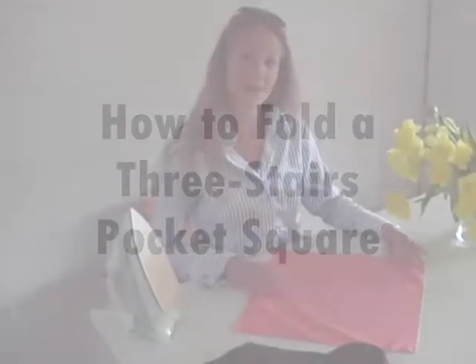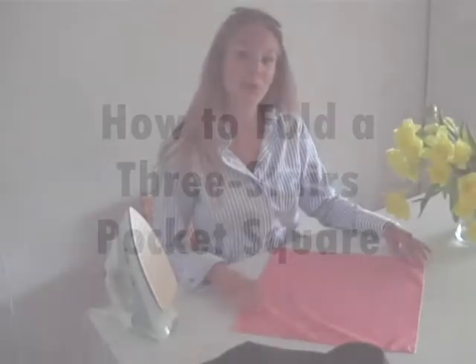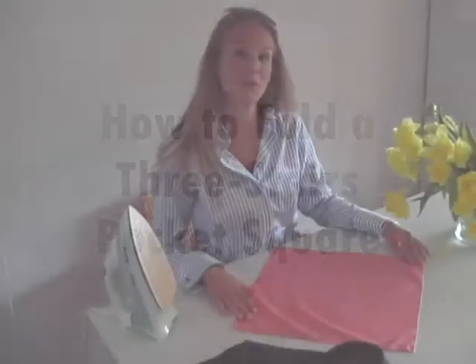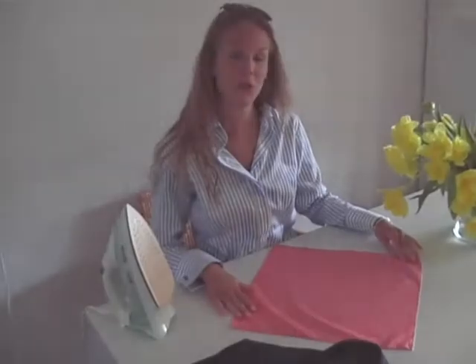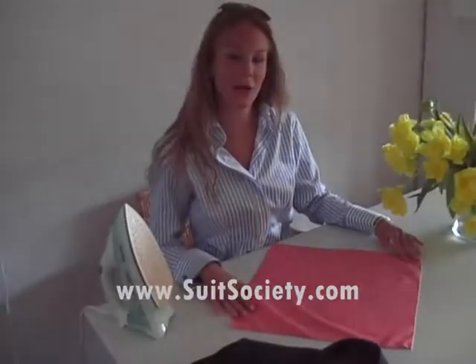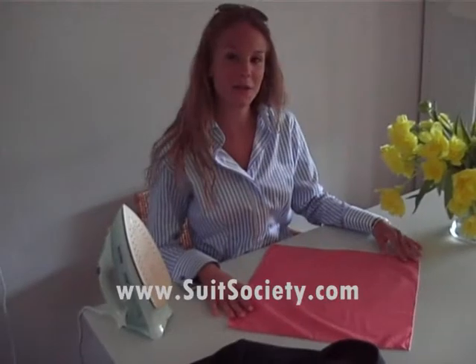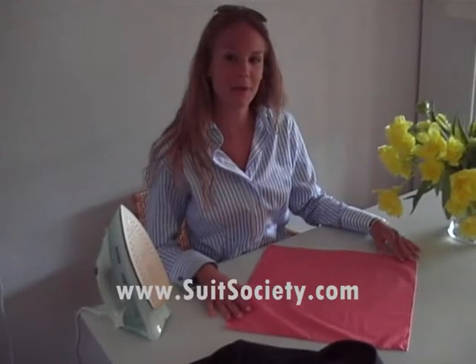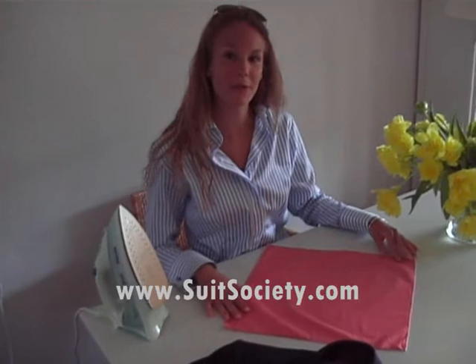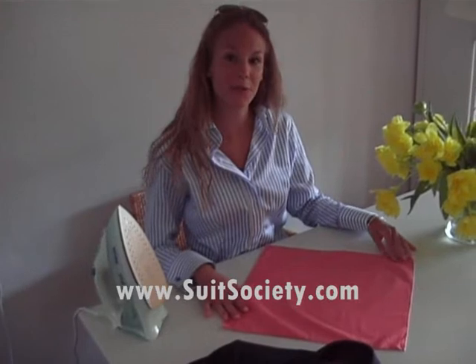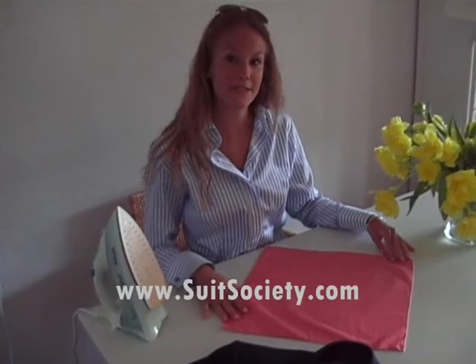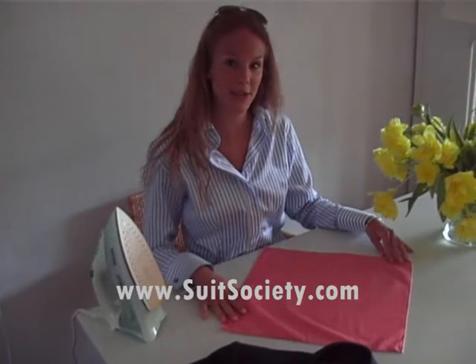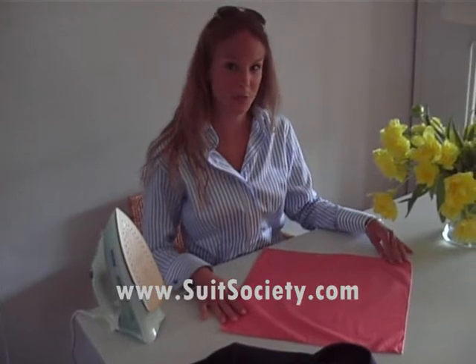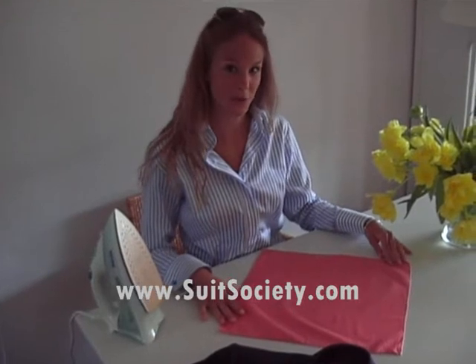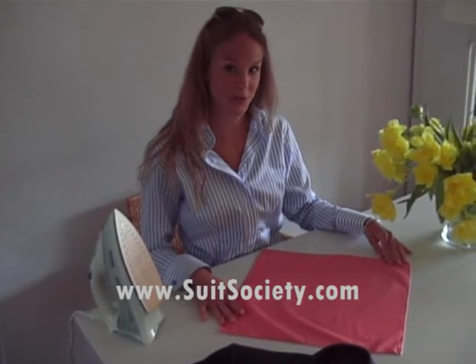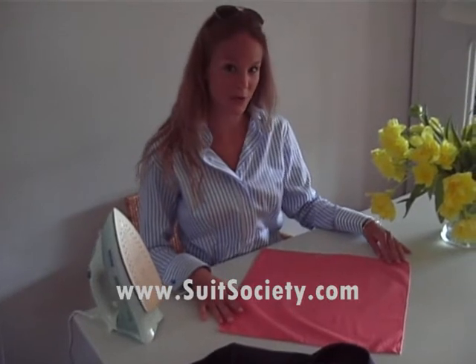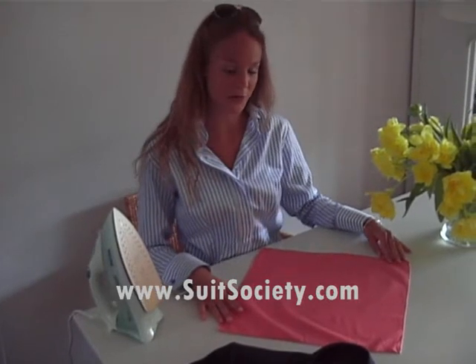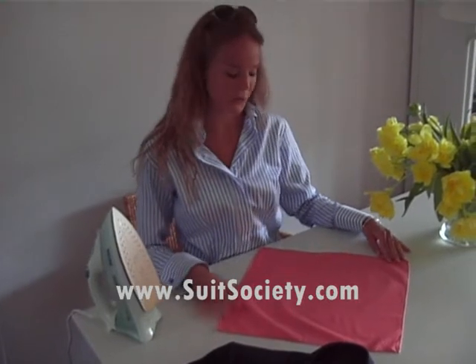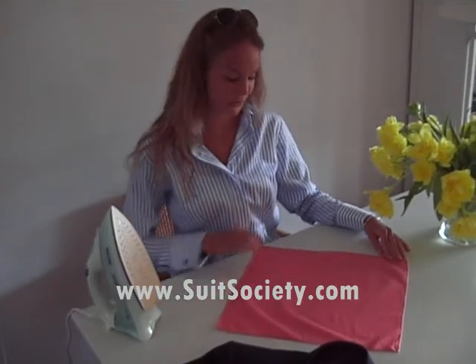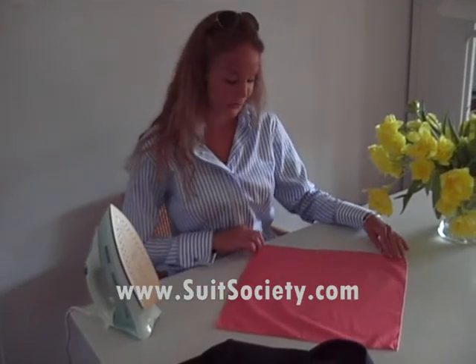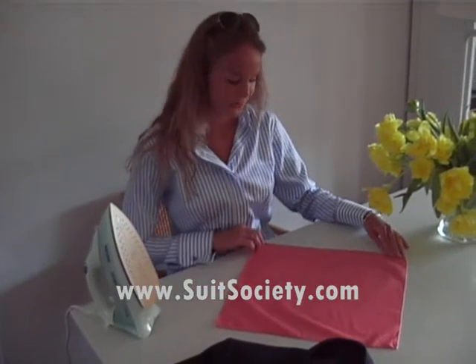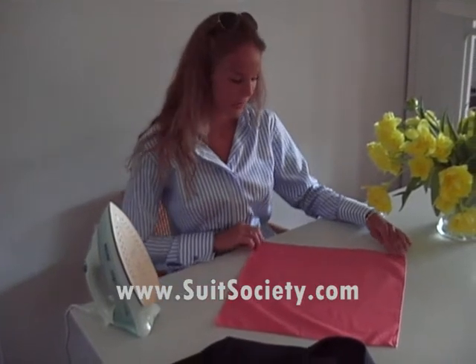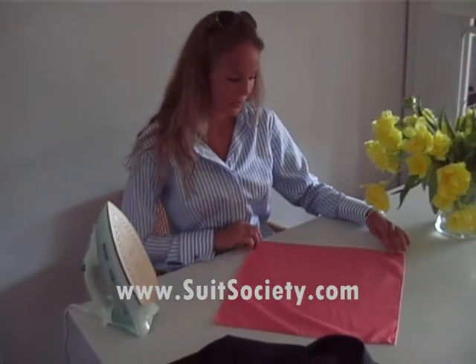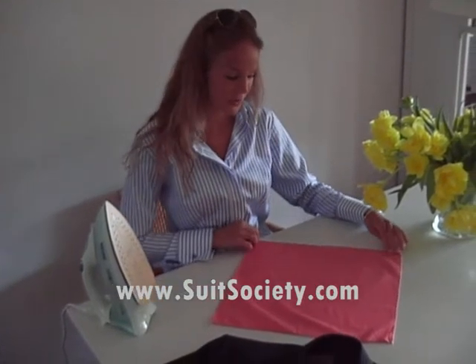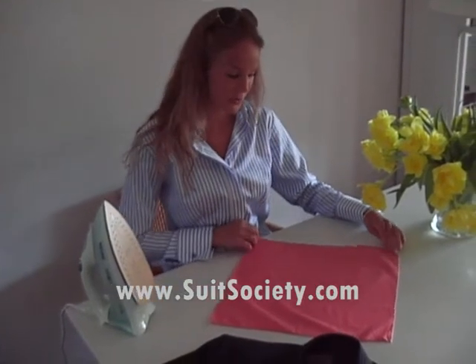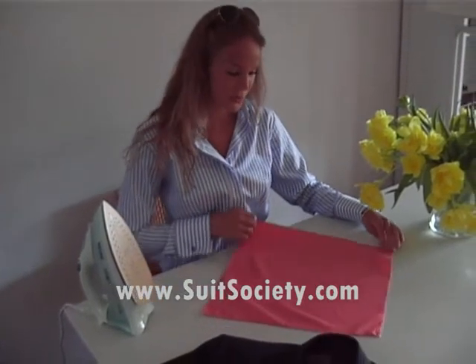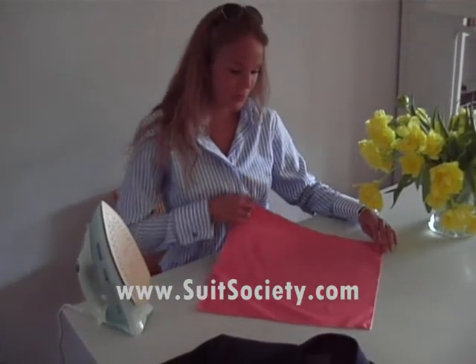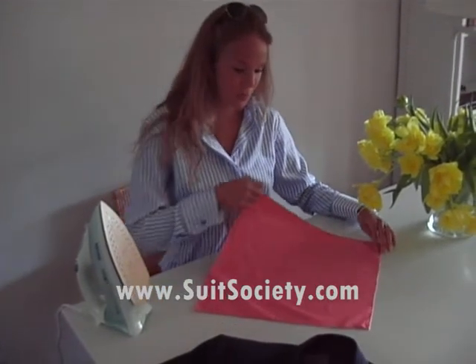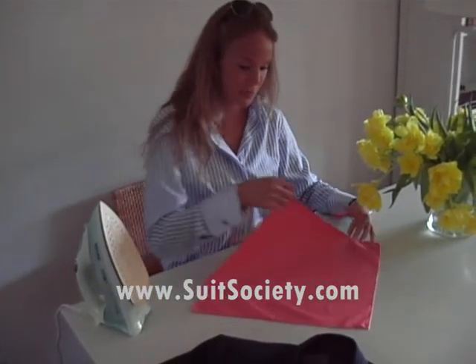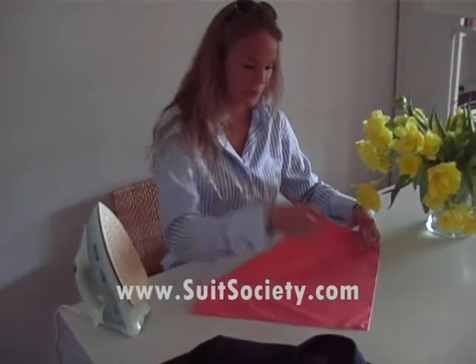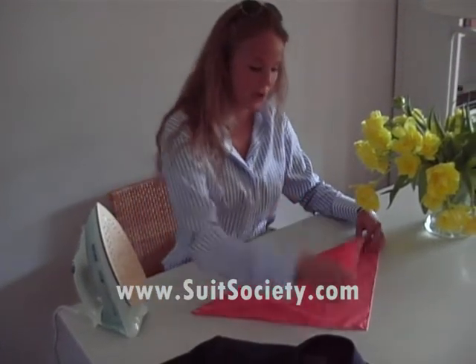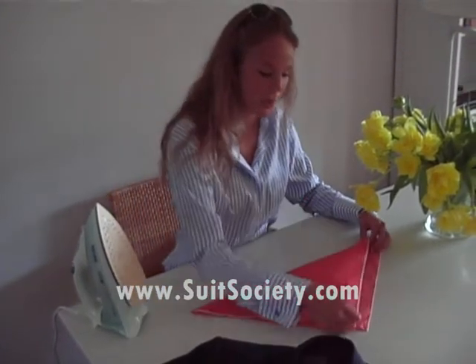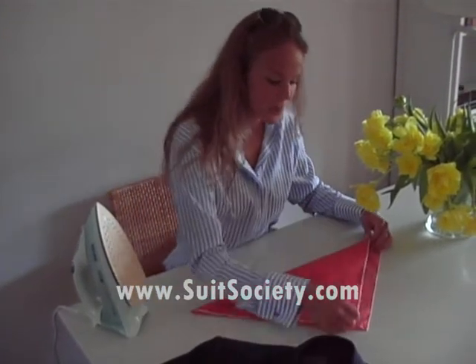I'm going to show you how to make a three stairs pocket square fold. We're going to start from the bottom to the top.